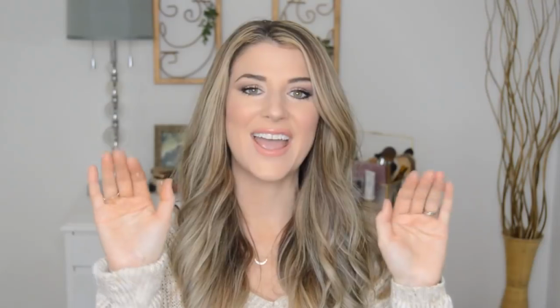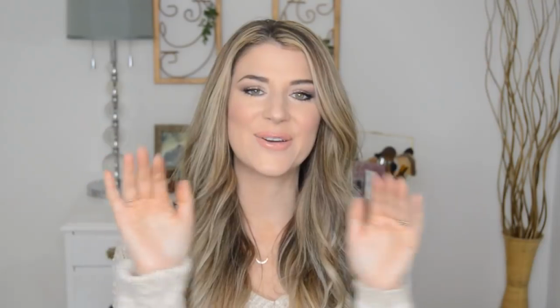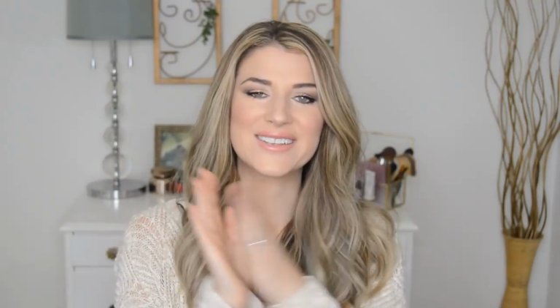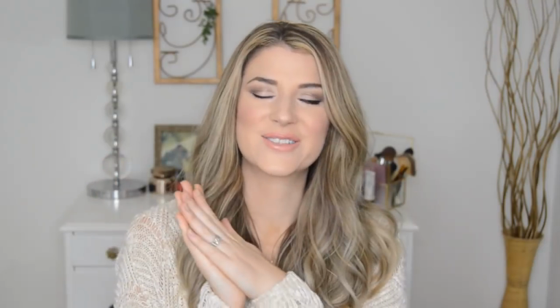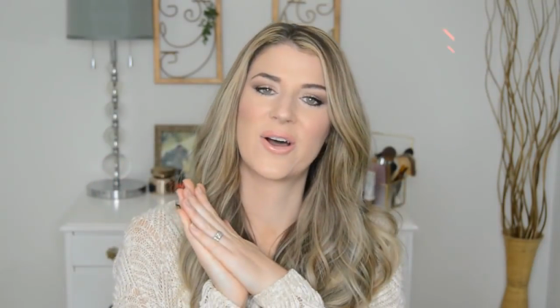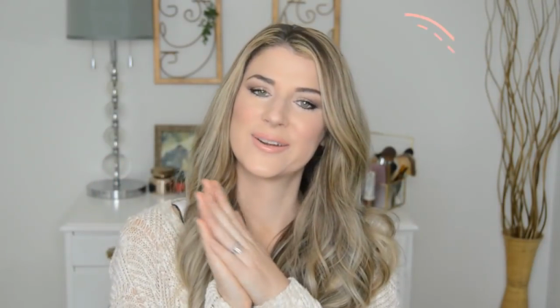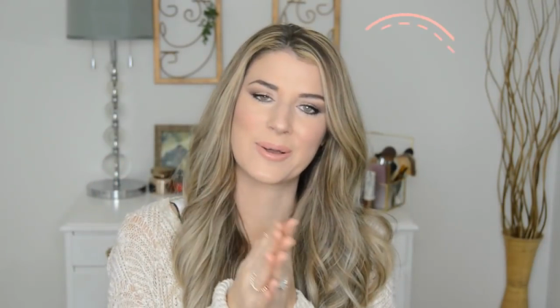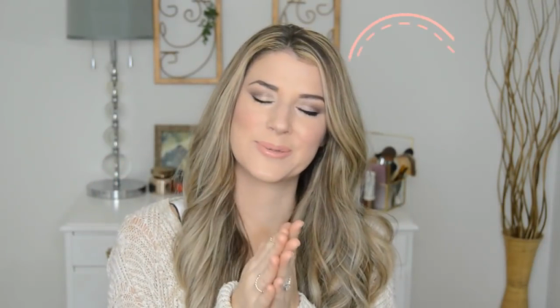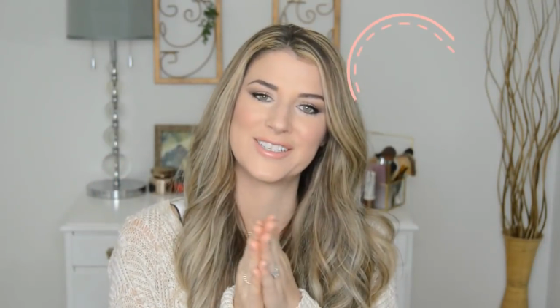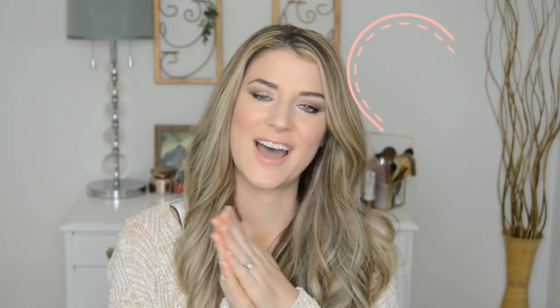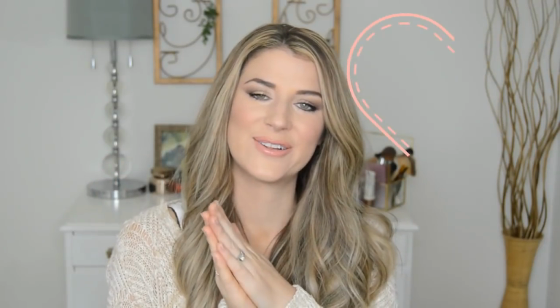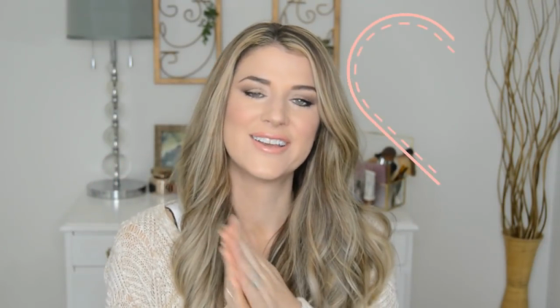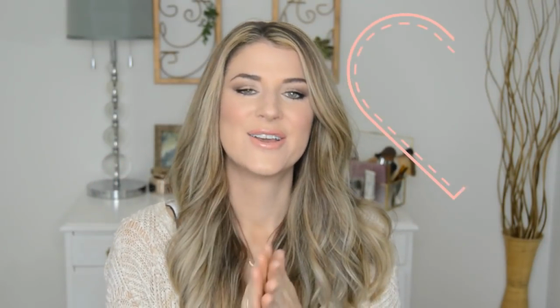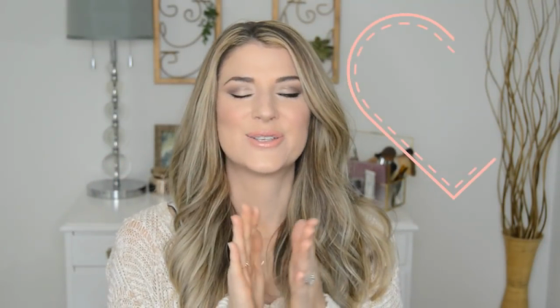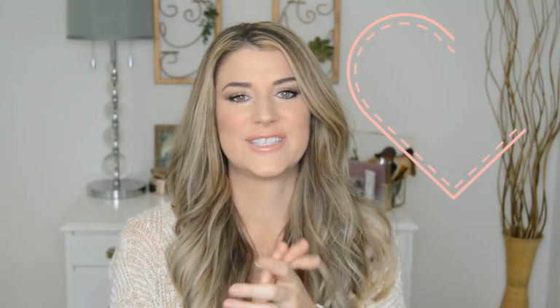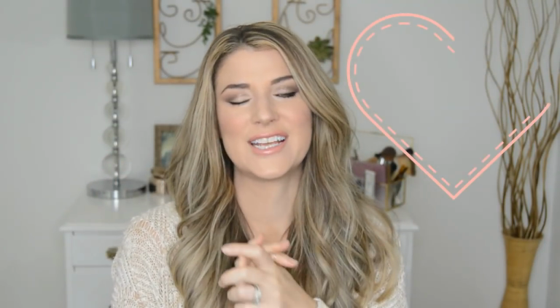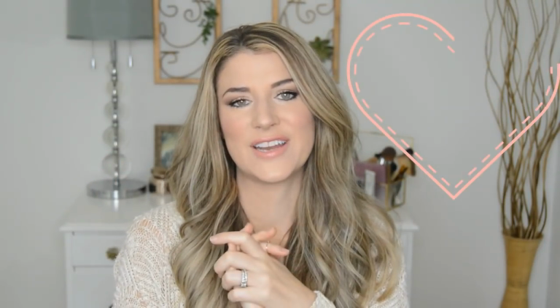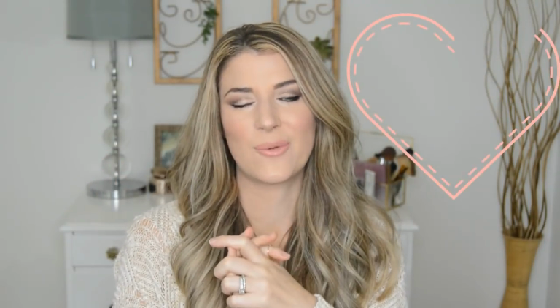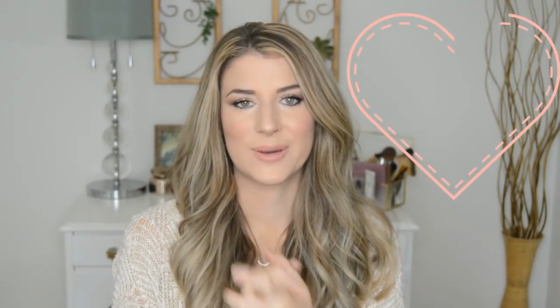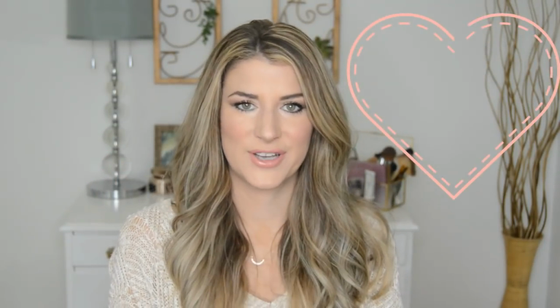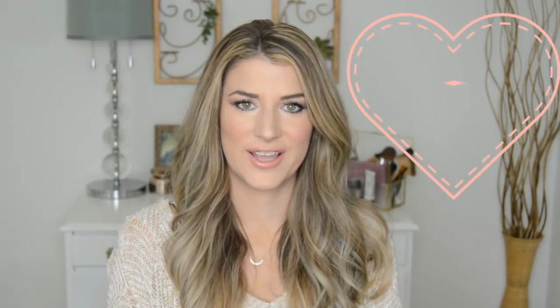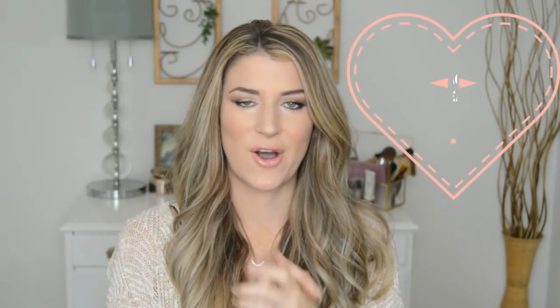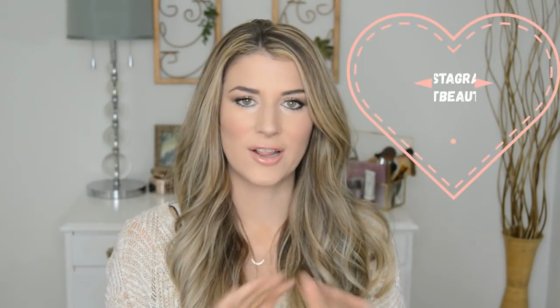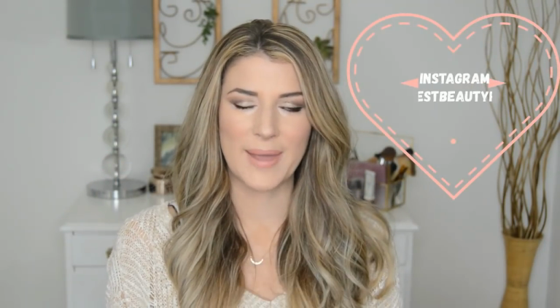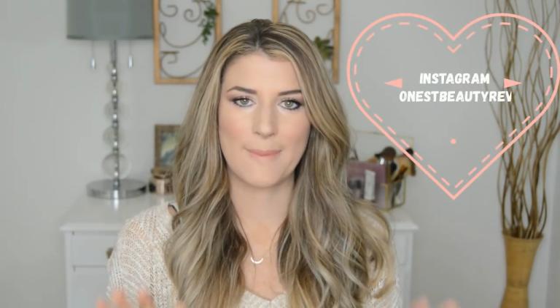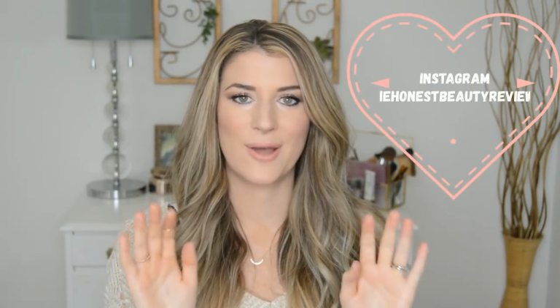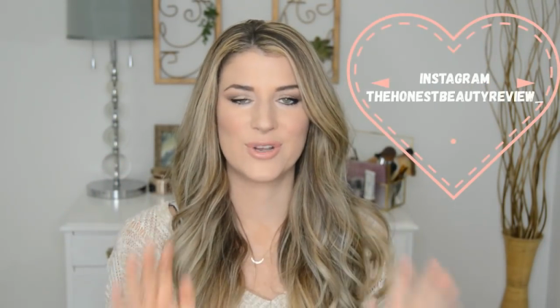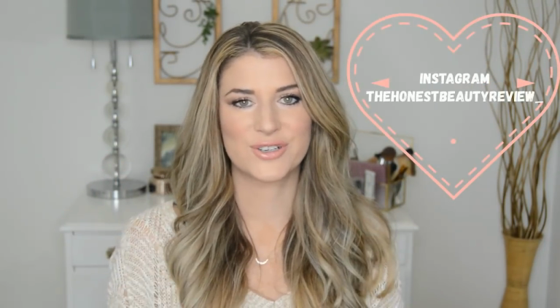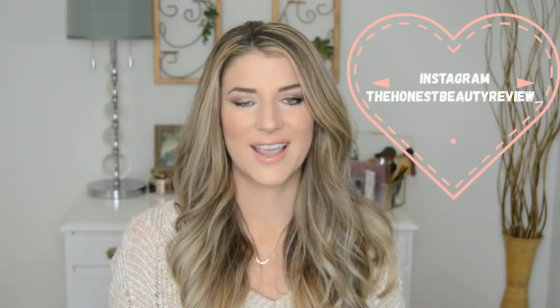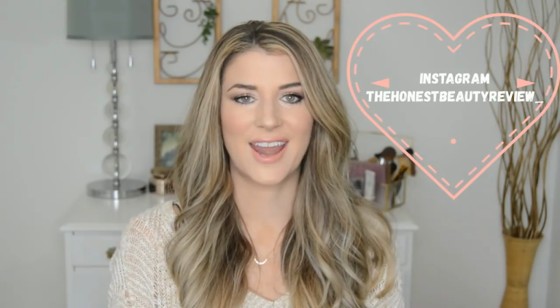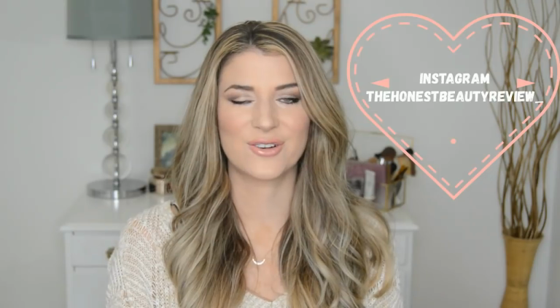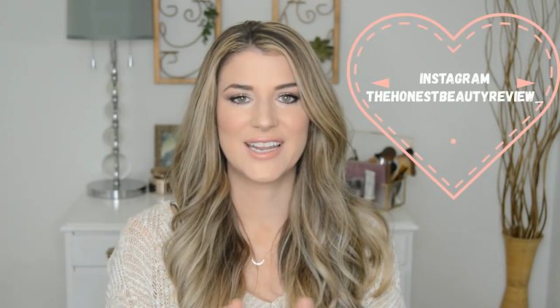Hey you guys, it's Lauren. Welcome to my channel. So in today's video, we're going to be talking all about my winter skincare routine.